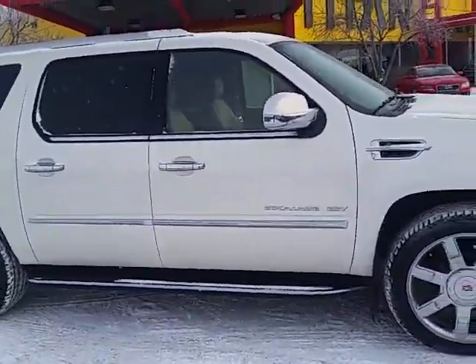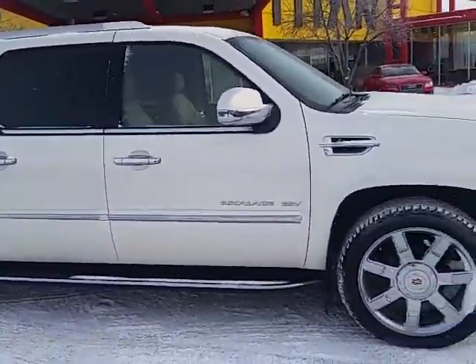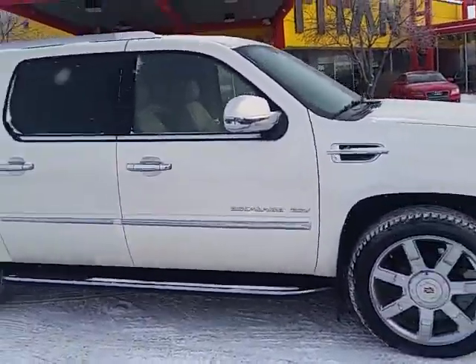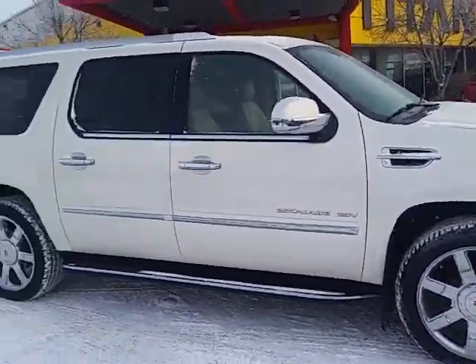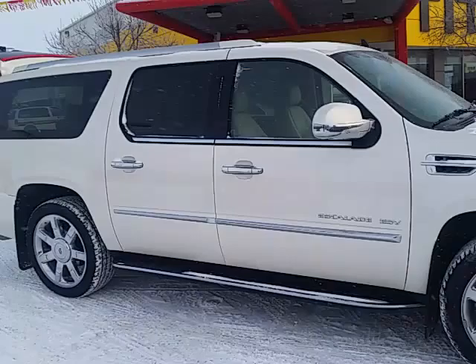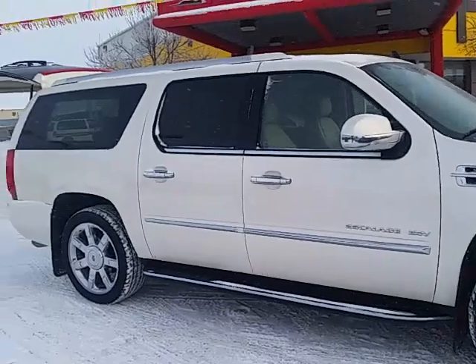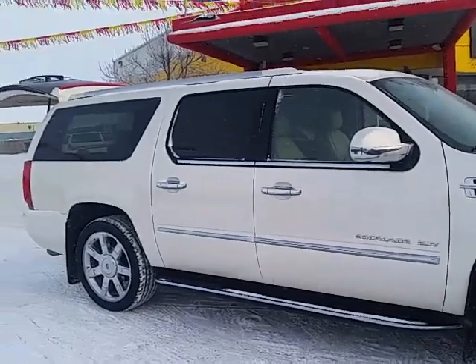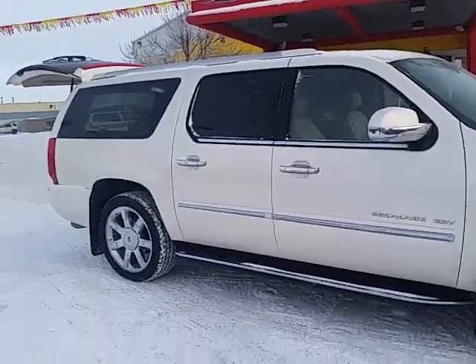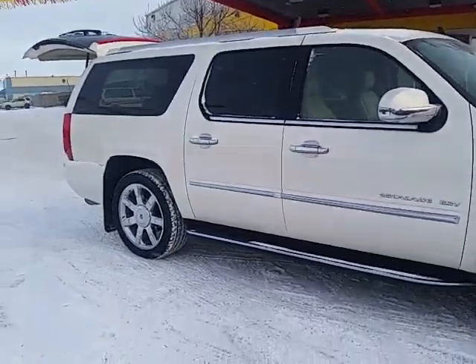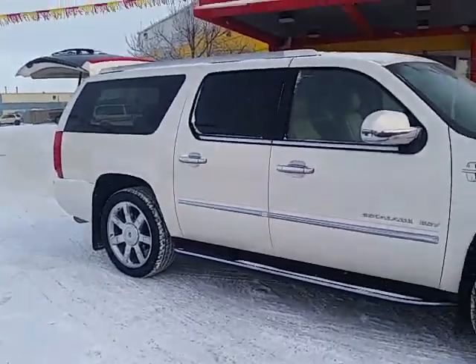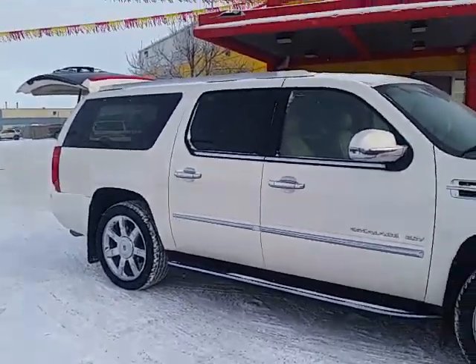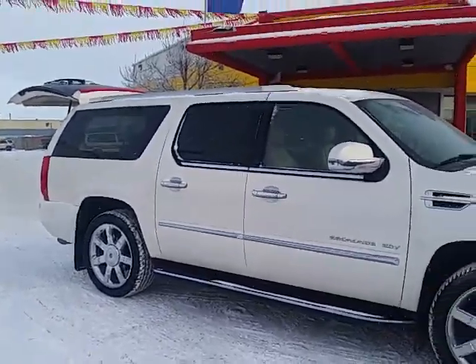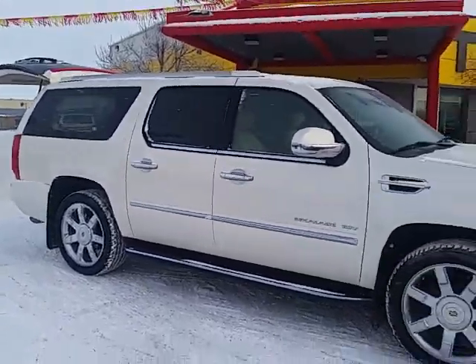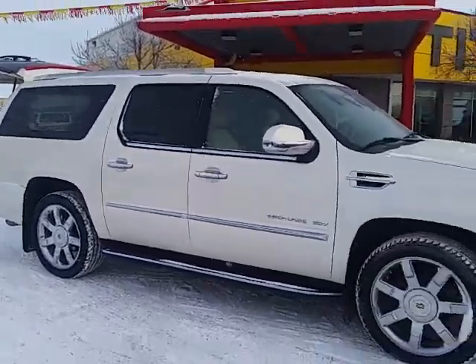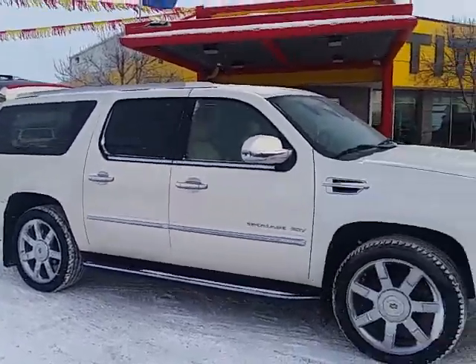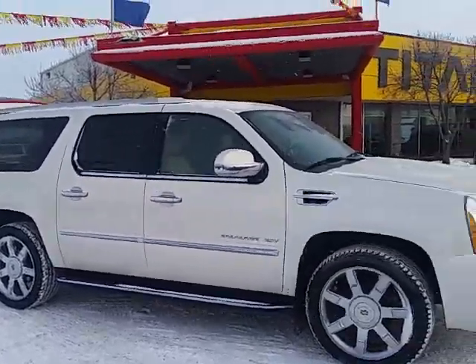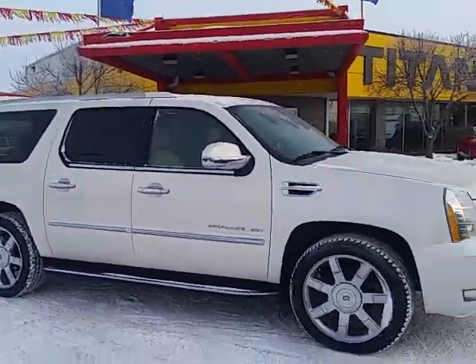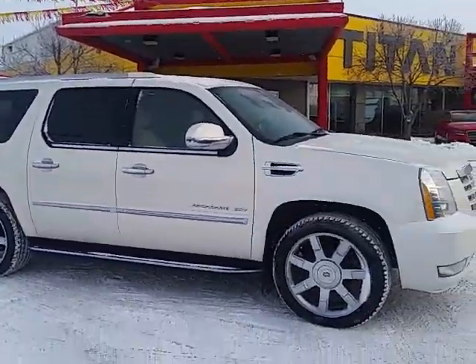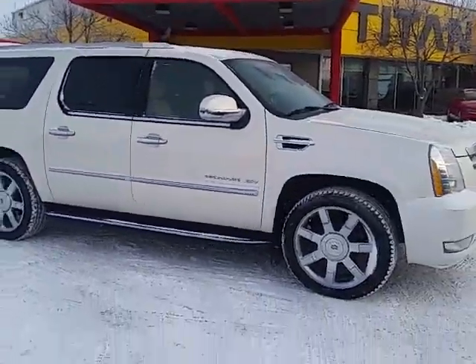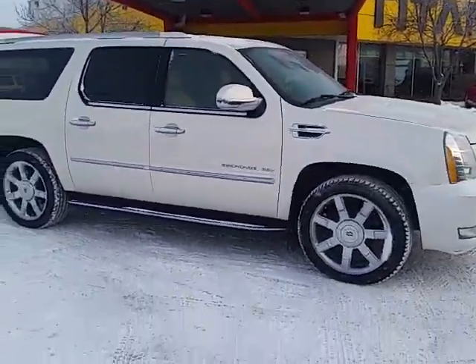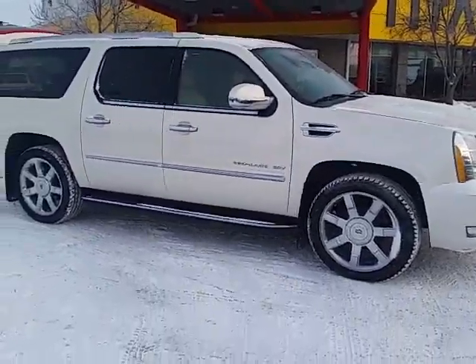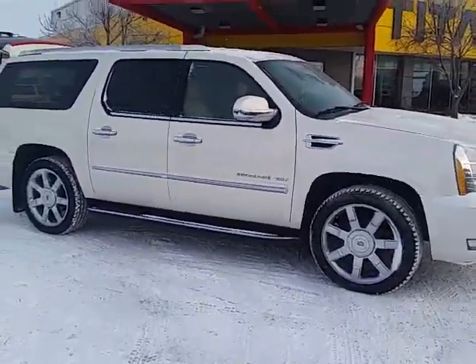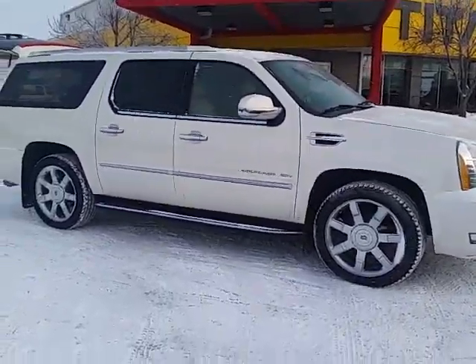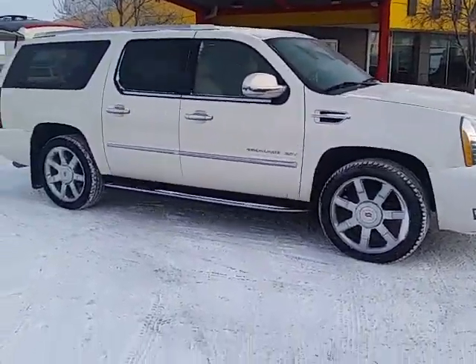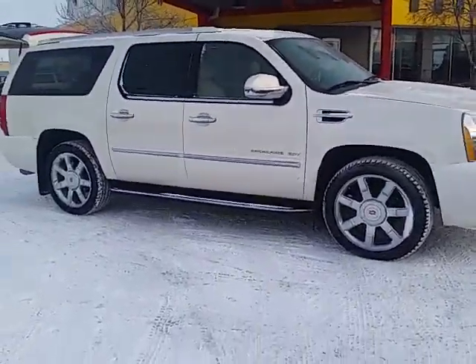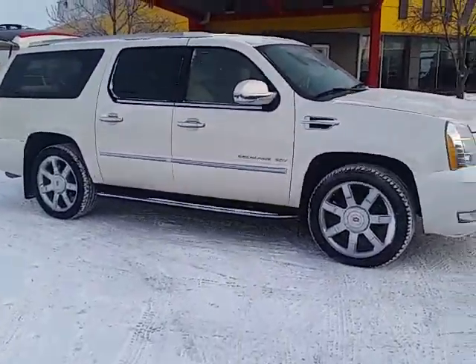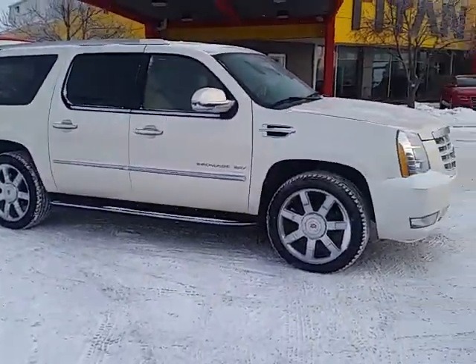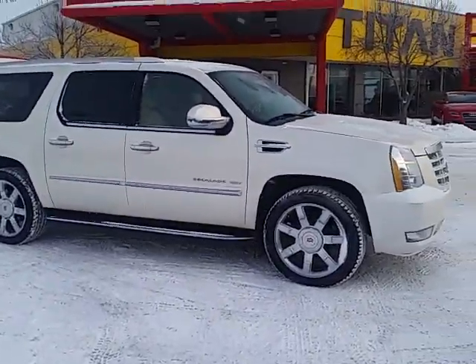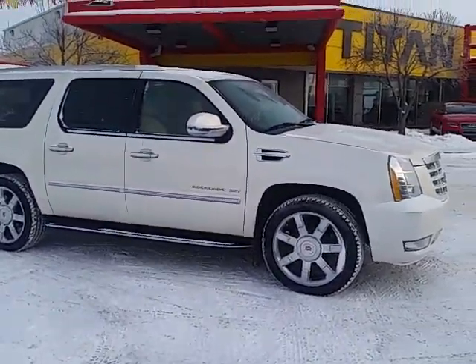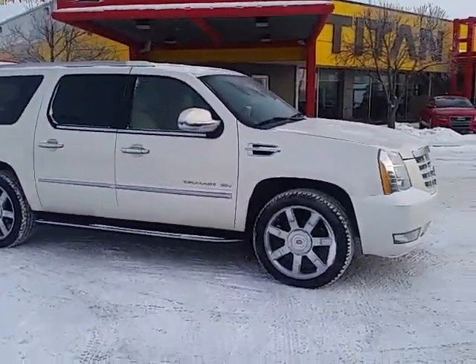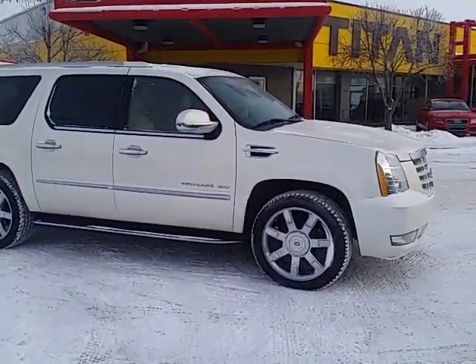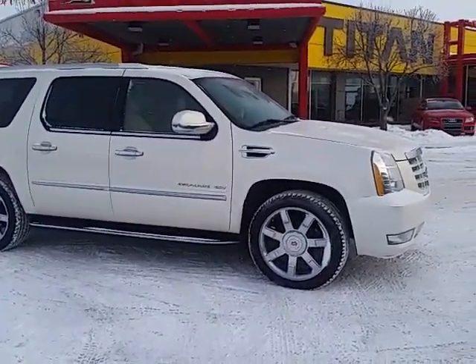Also, if we do get a chance during your business, we will also send you and a guest to sunny Las Vegas for three days and two nights.